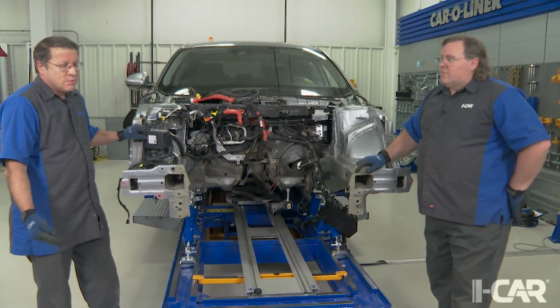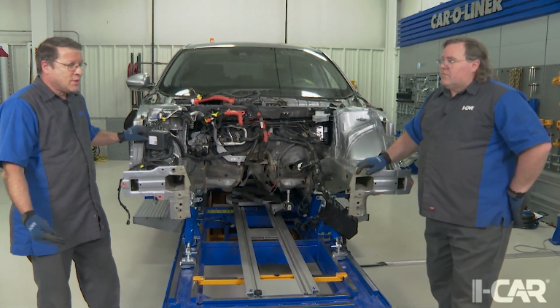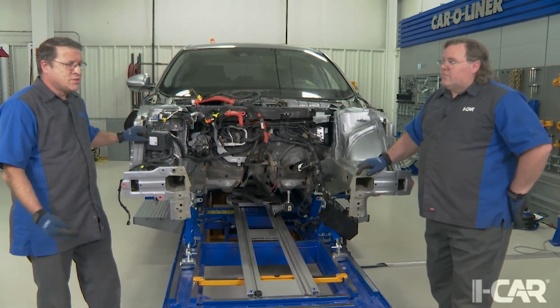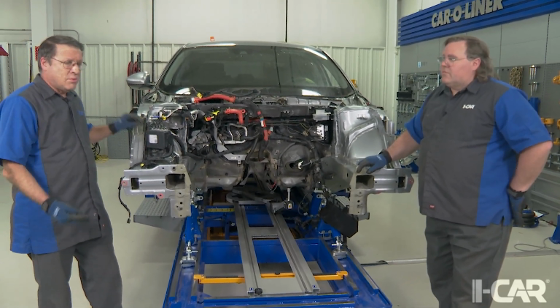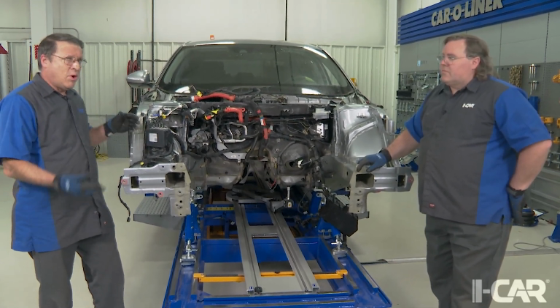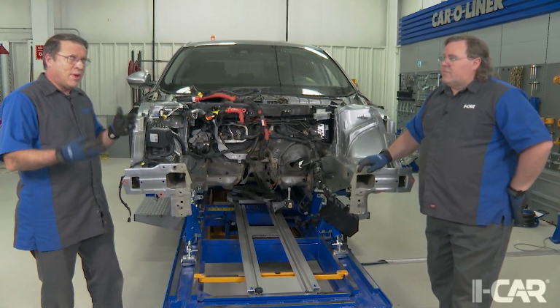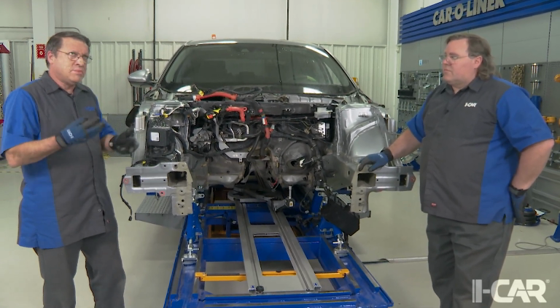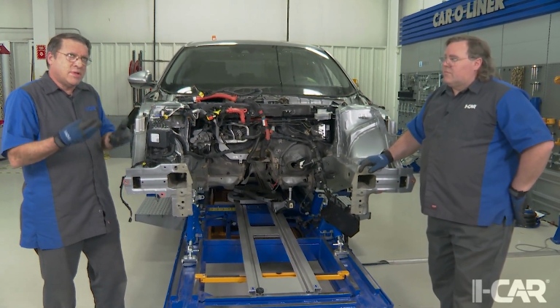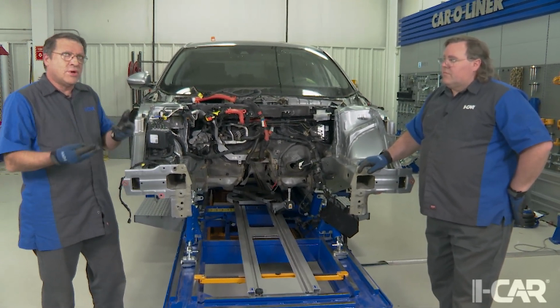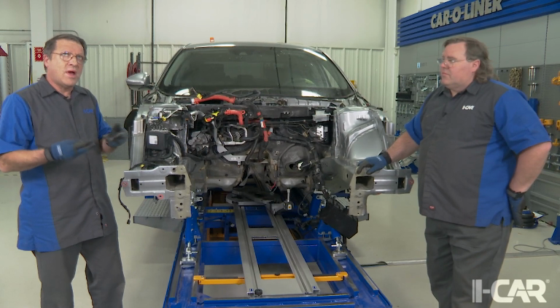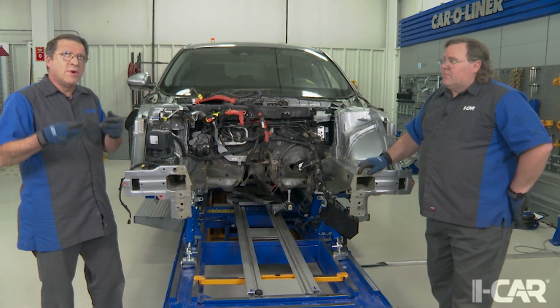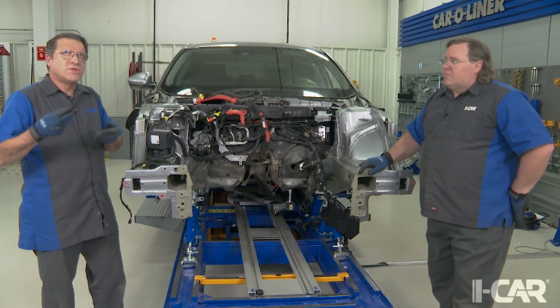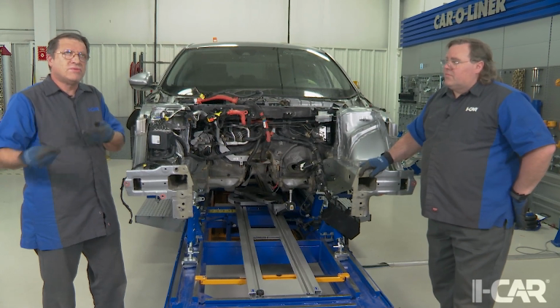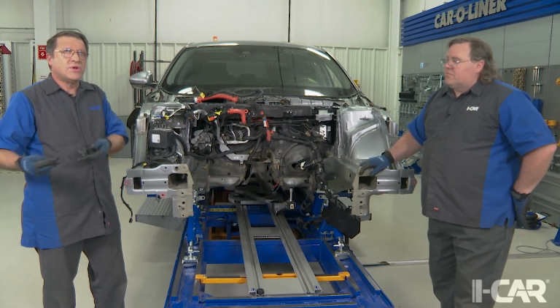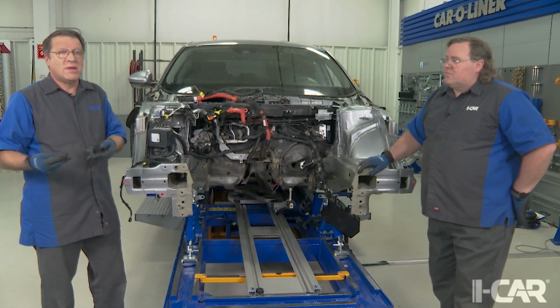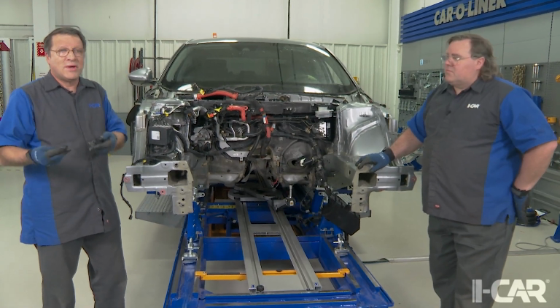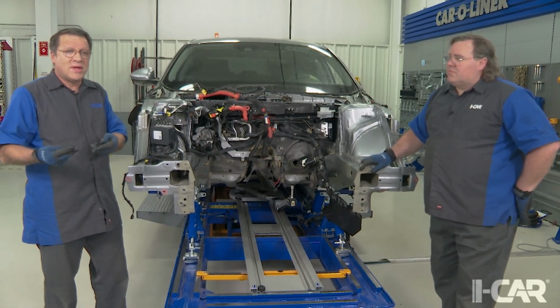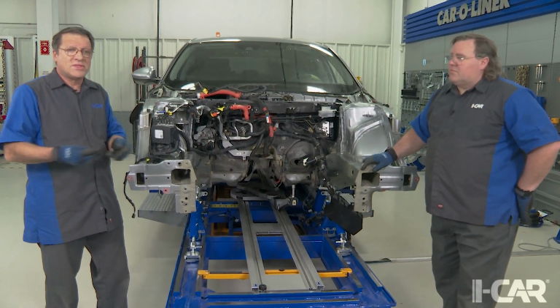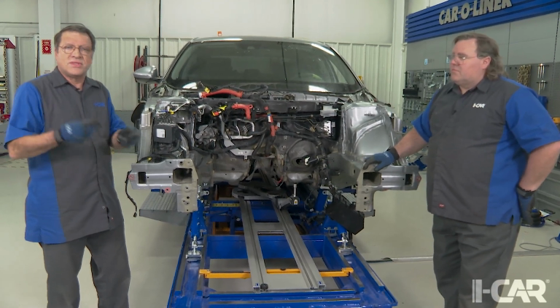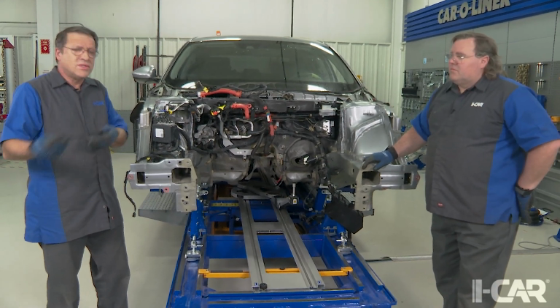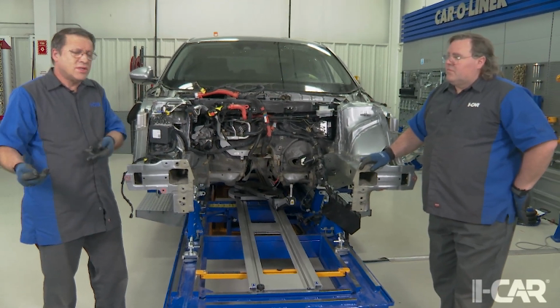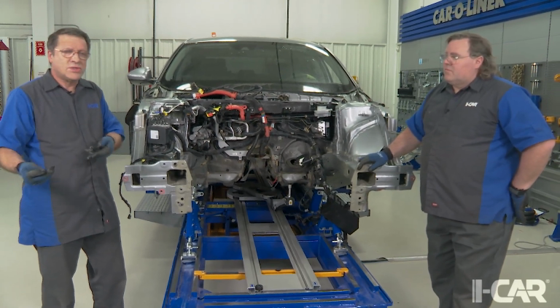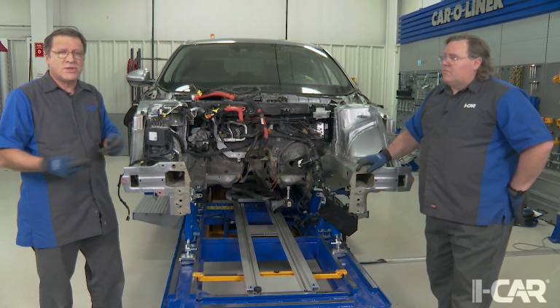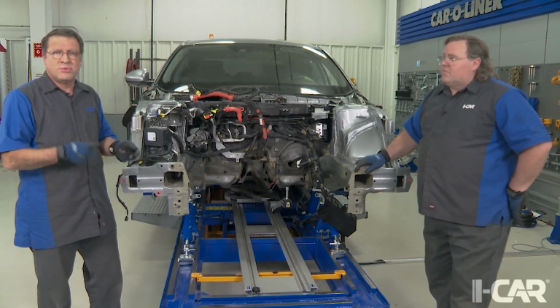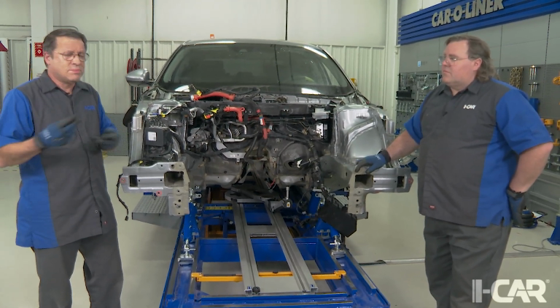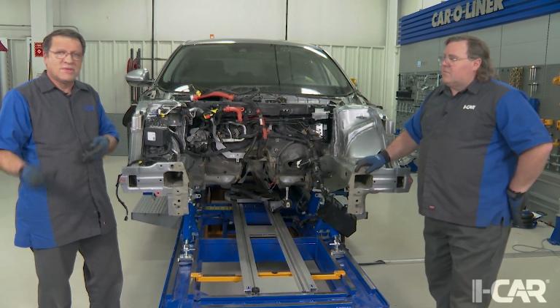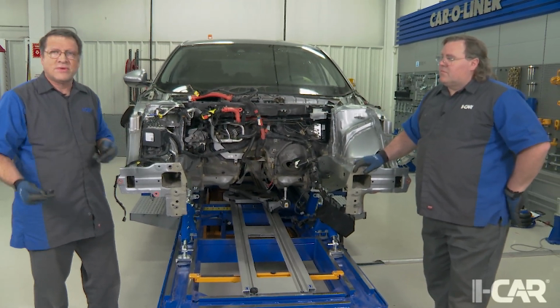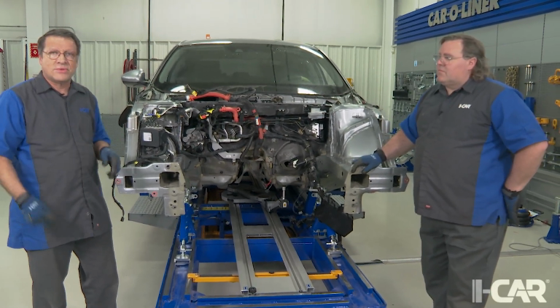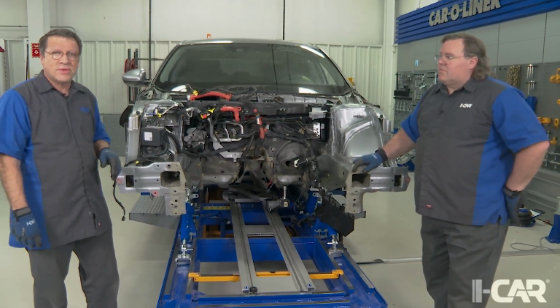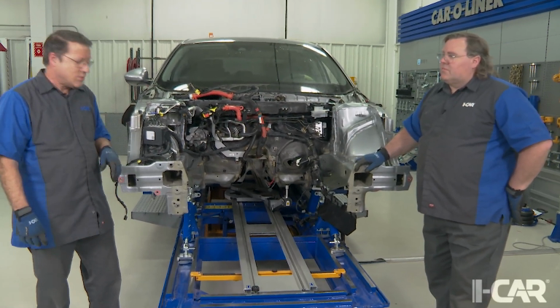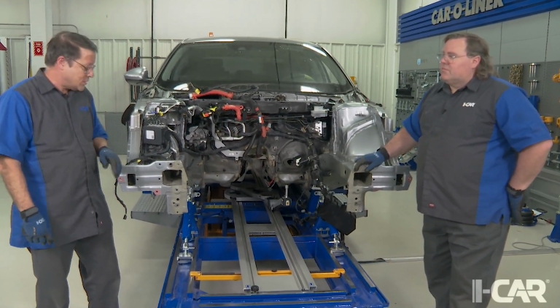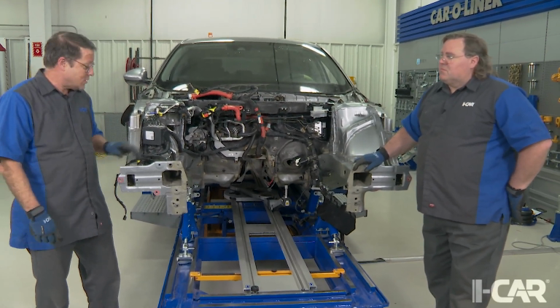Ultimately, it's all based on how much state of charge that battery has, whether it needs state of charge, what speed the vehicle's going, and other details.